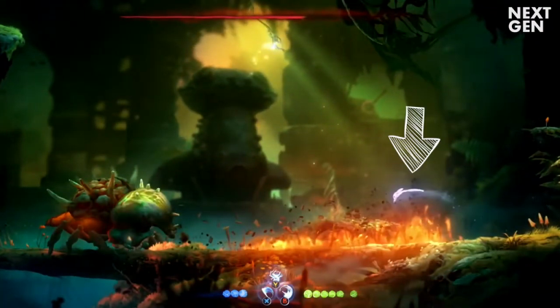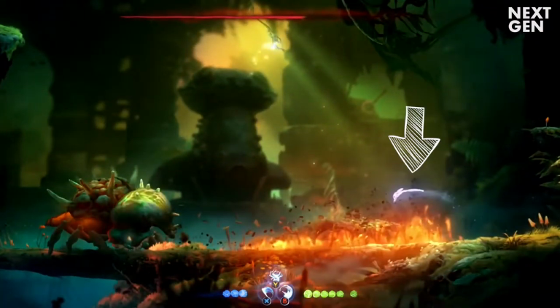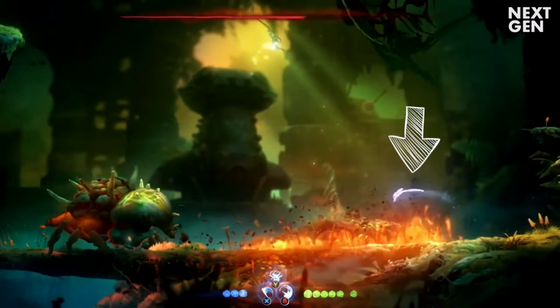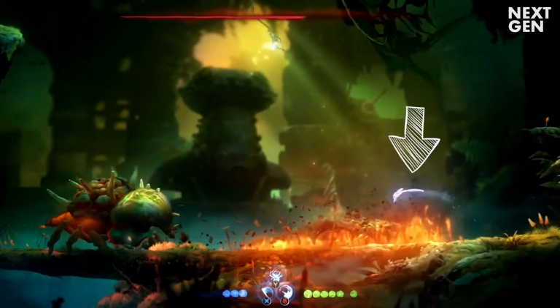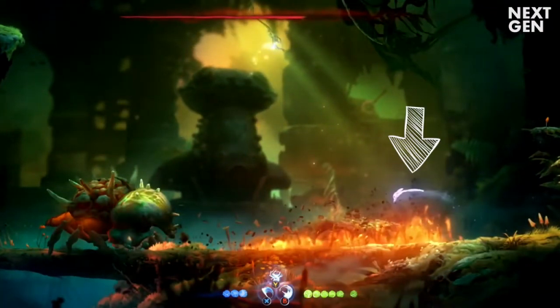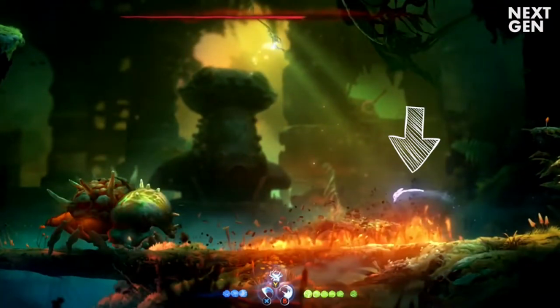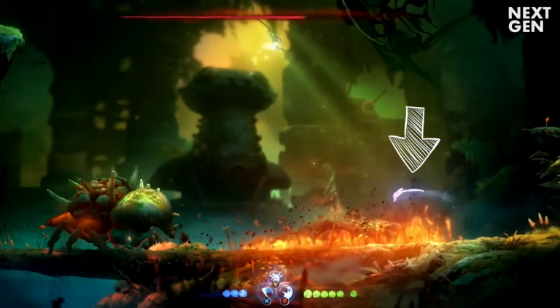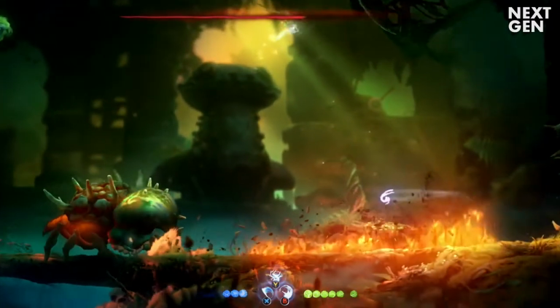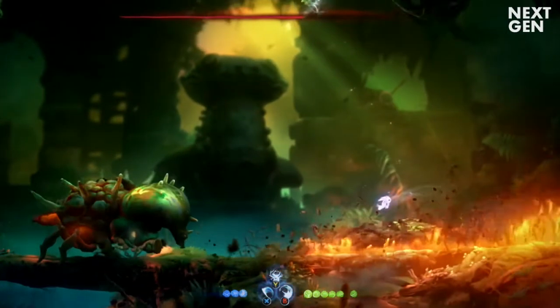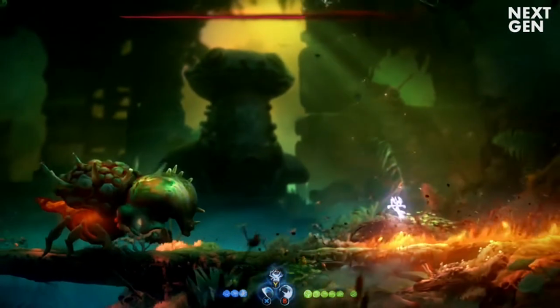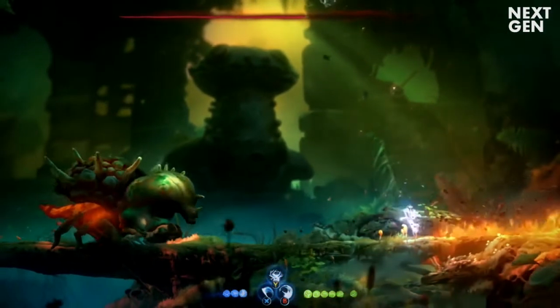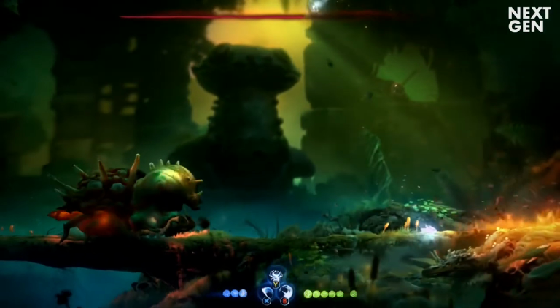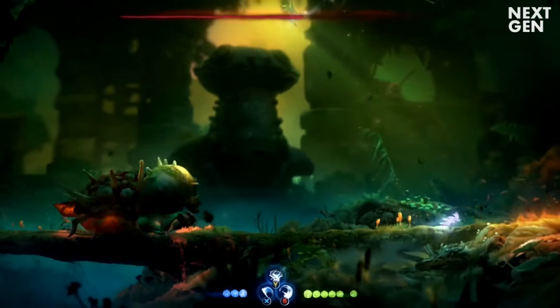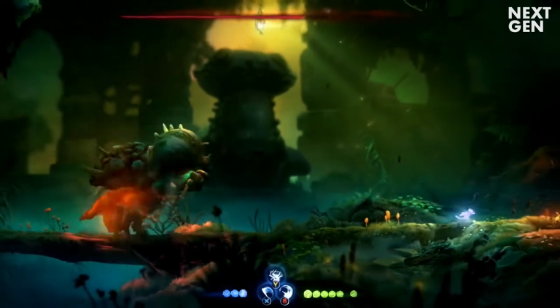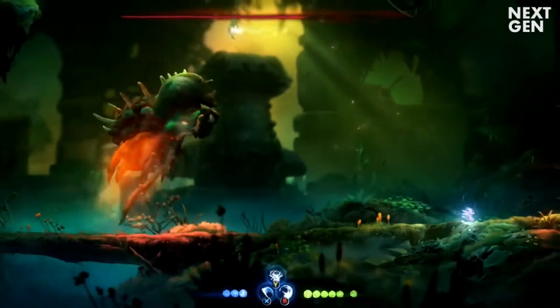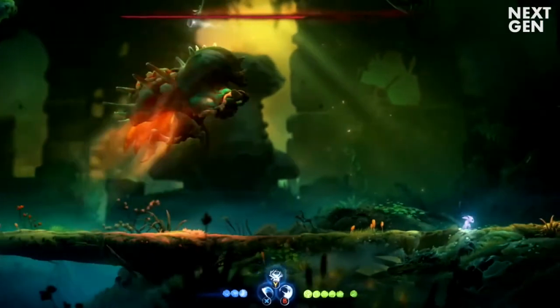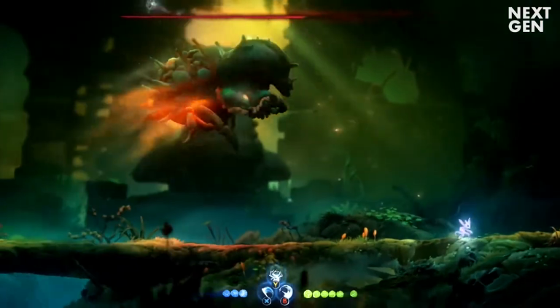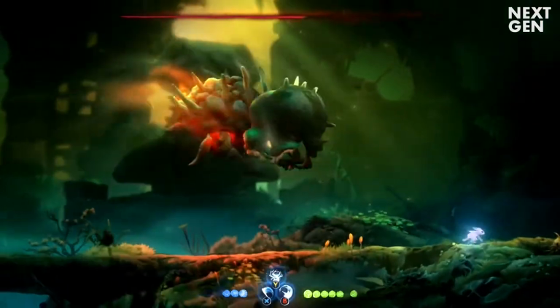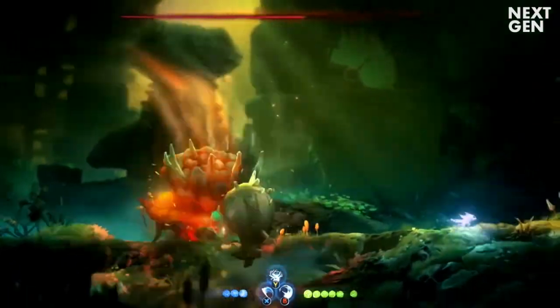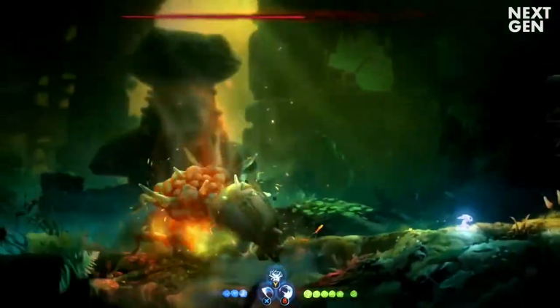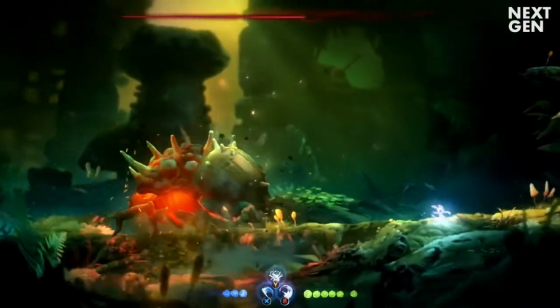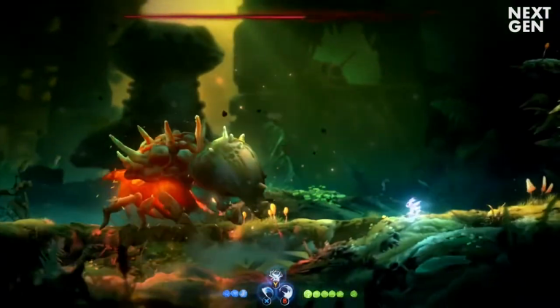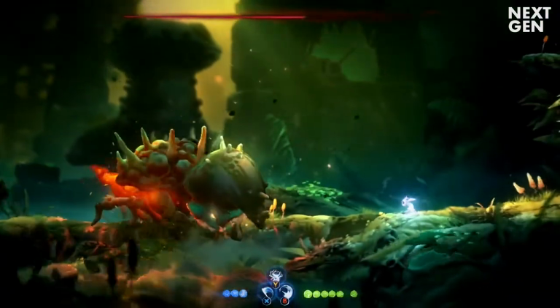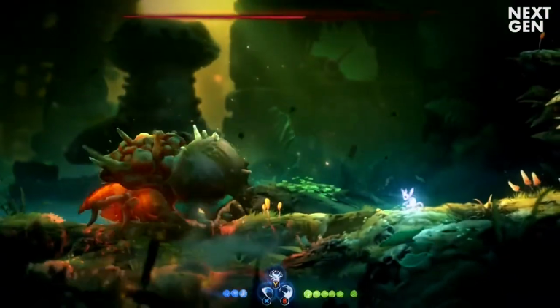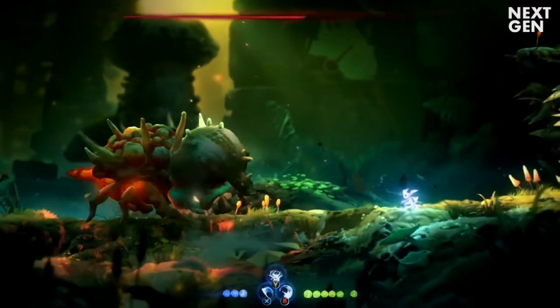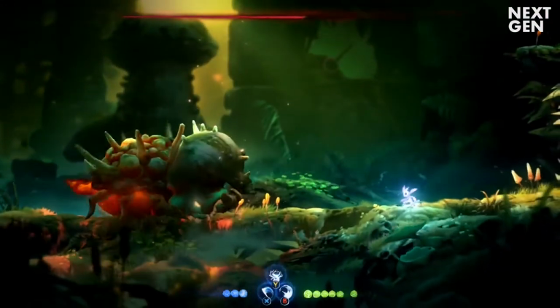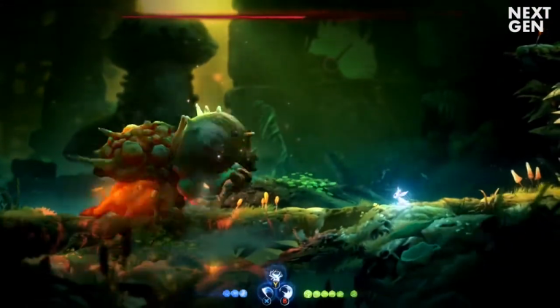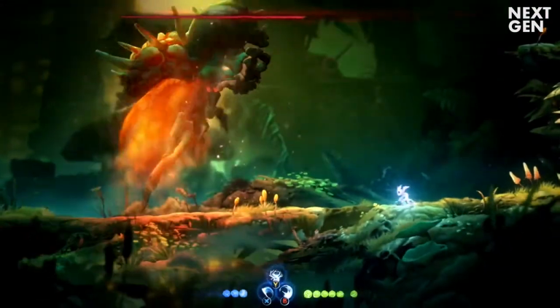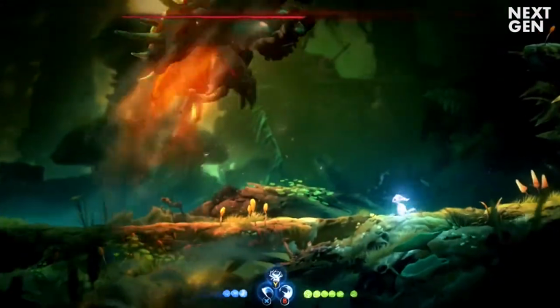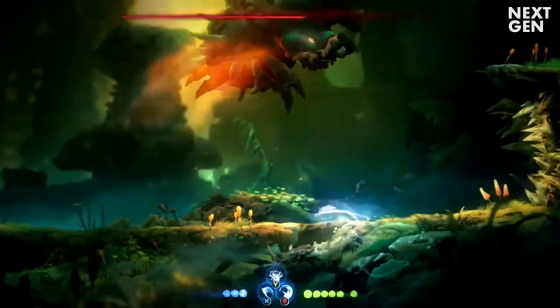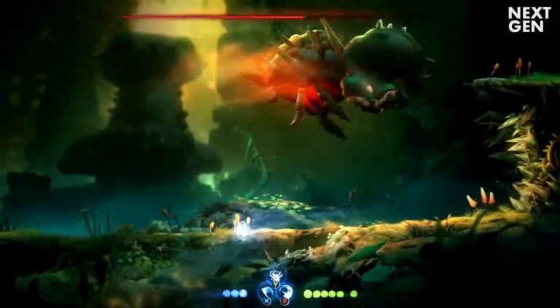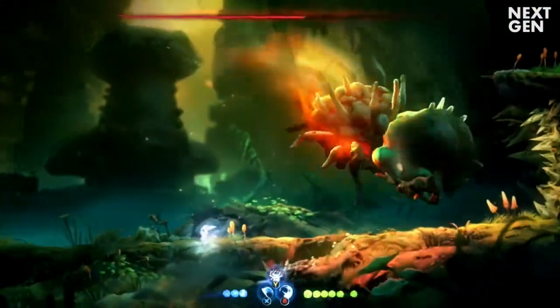Then there is a normal pound, which you can also run underneath while using a dash.